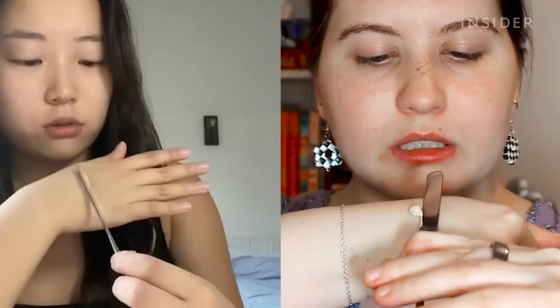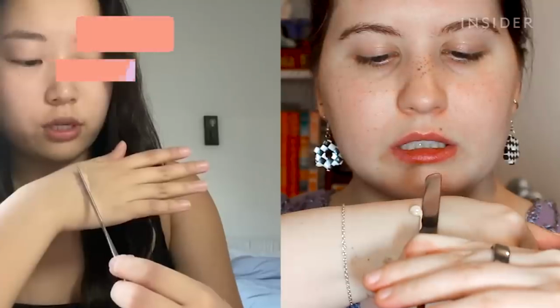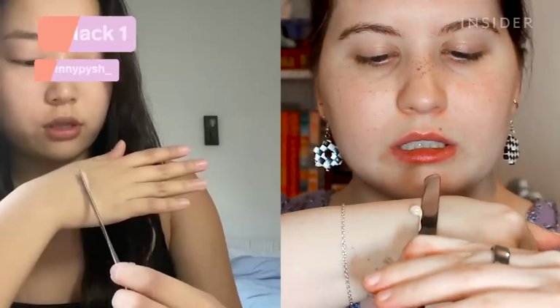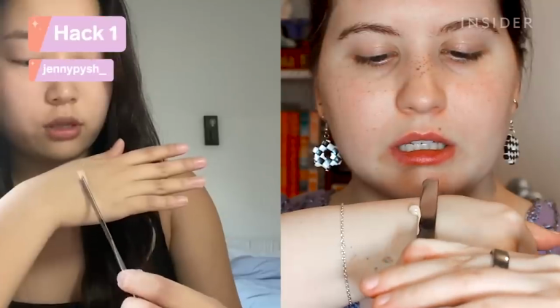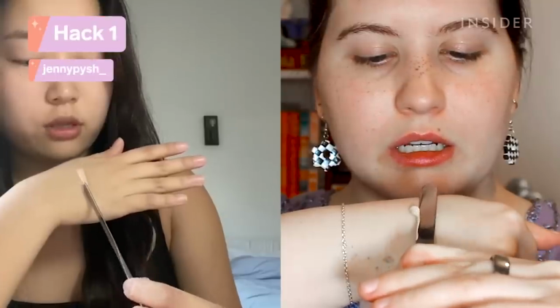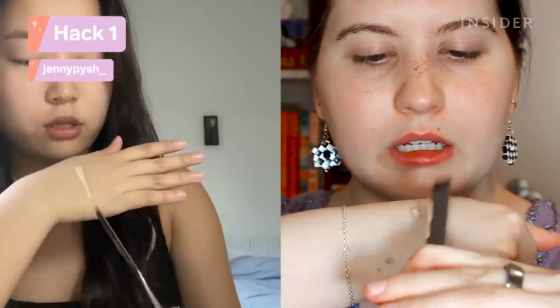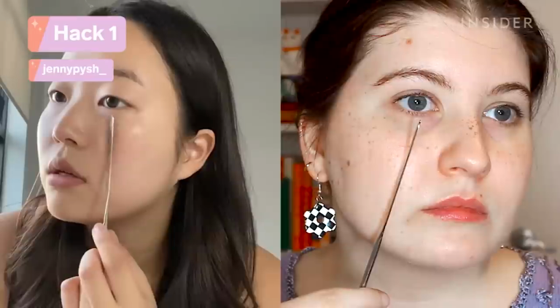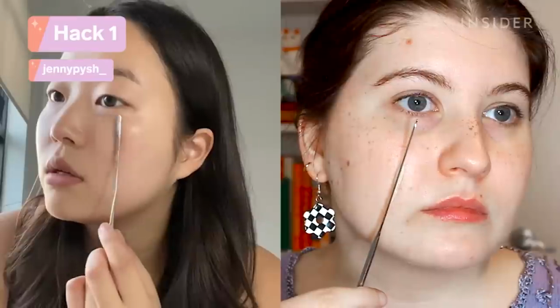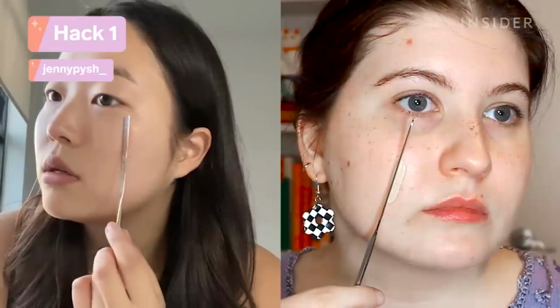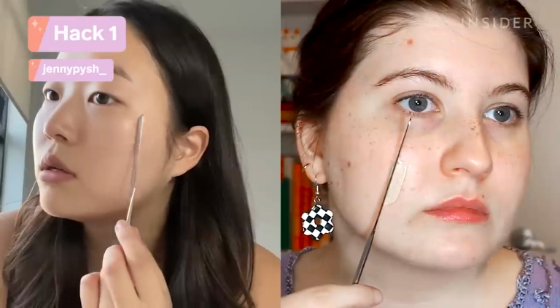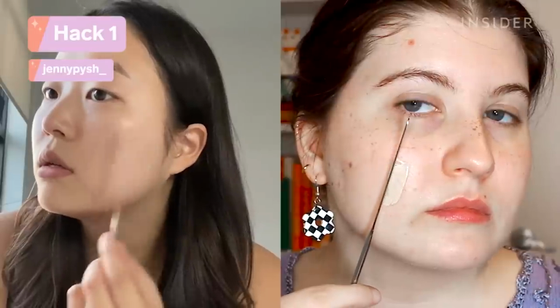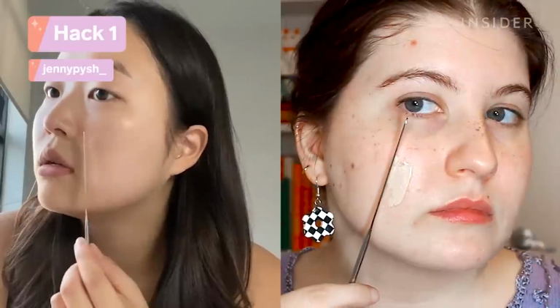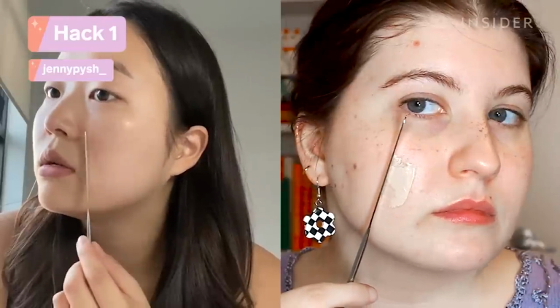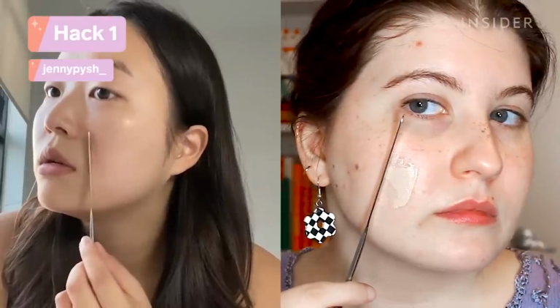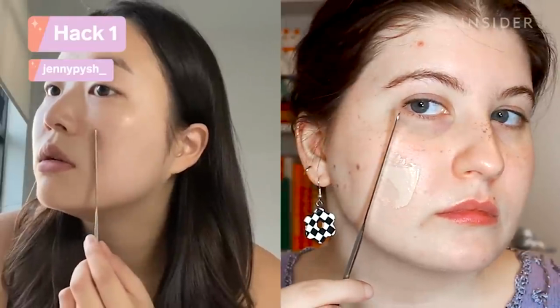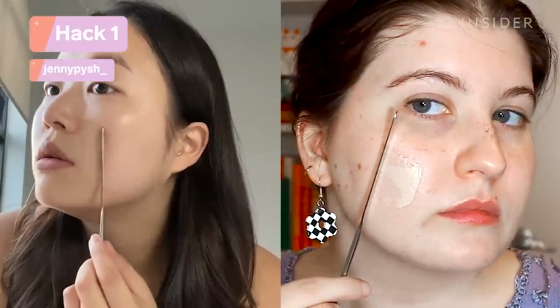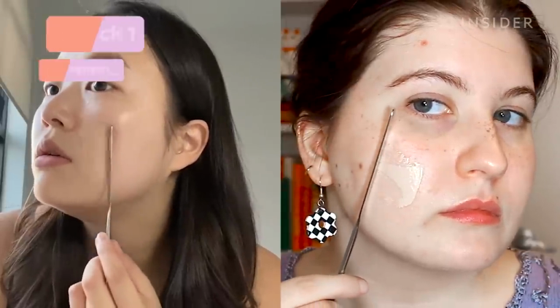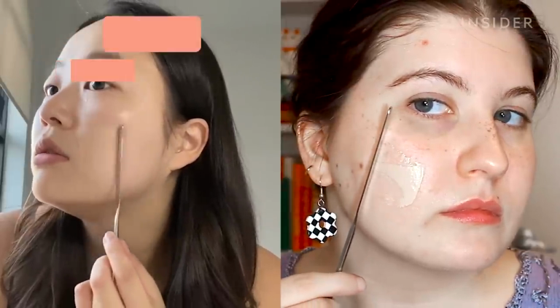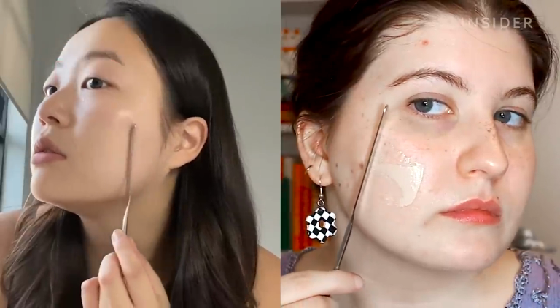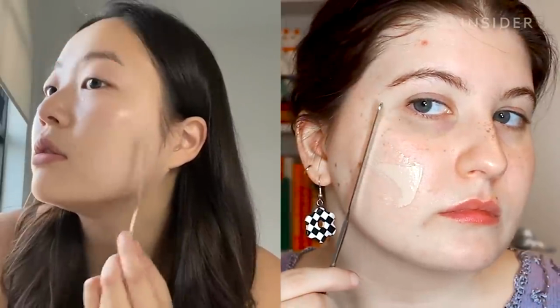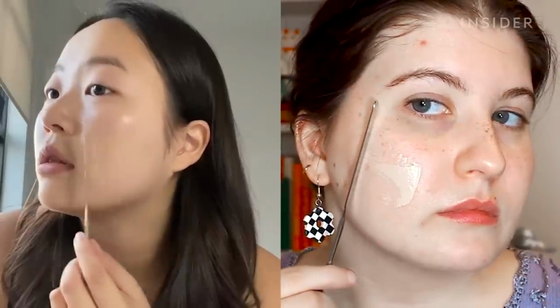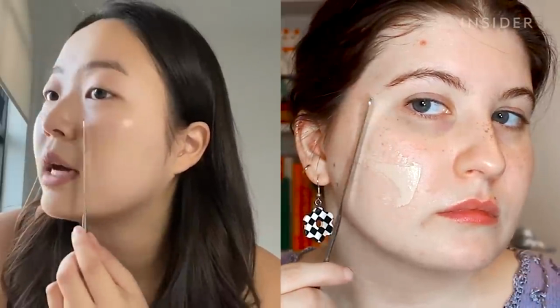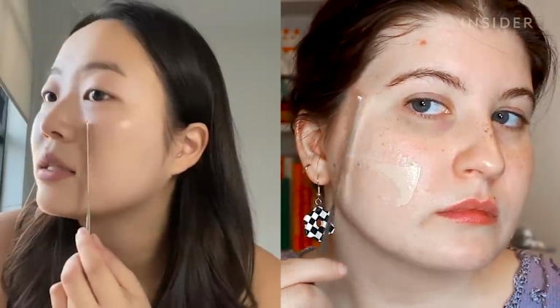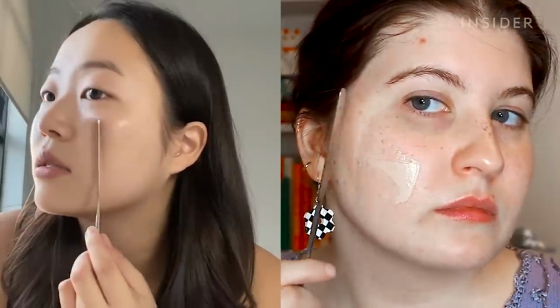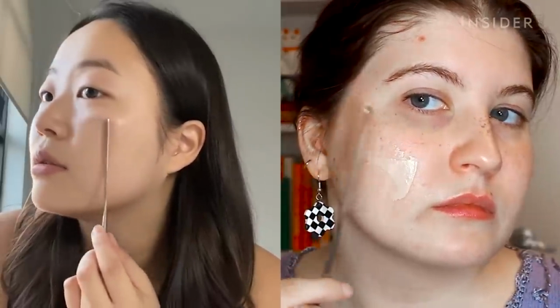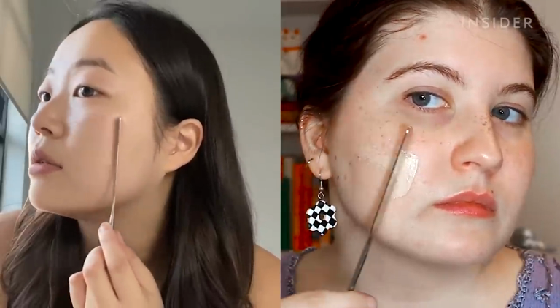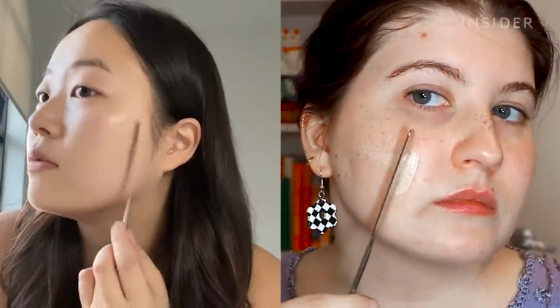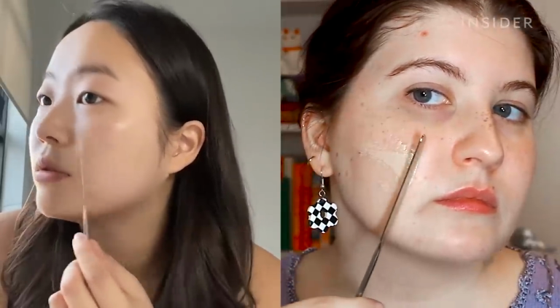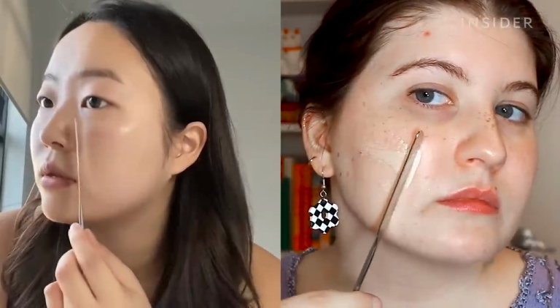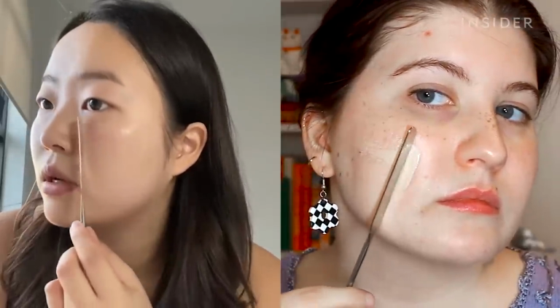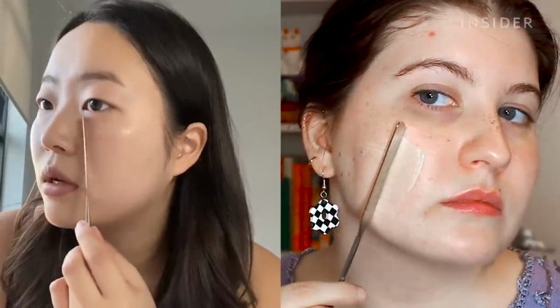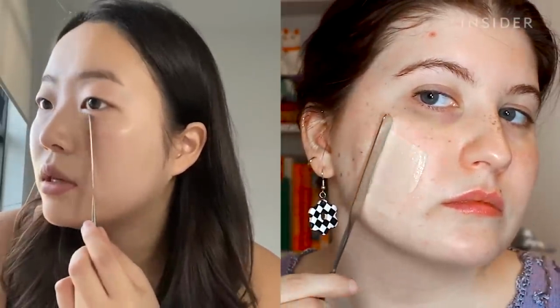This hack is a popular K-beauty technique in which you apply foundation with a spatula. It is supposed to give a thin, even application.